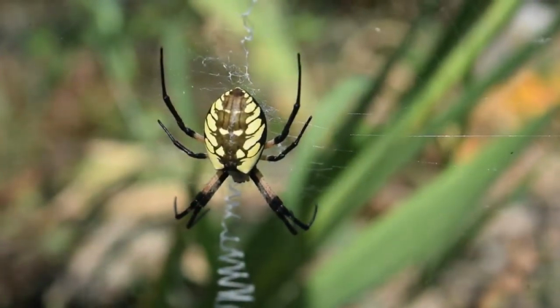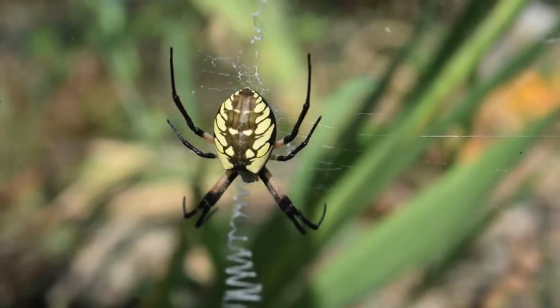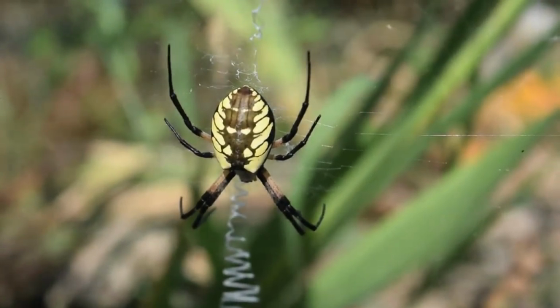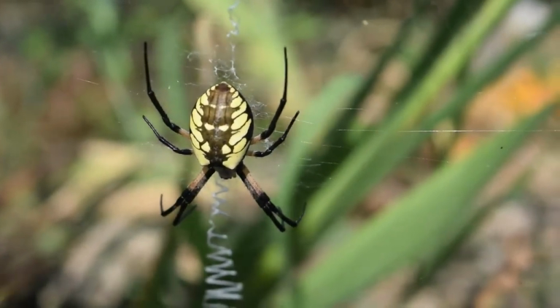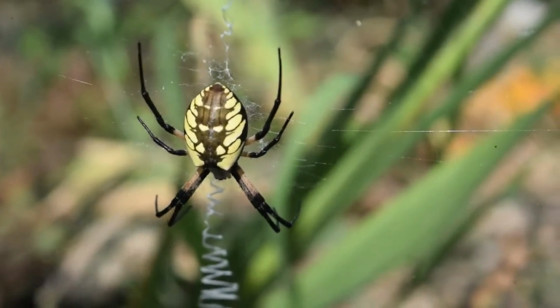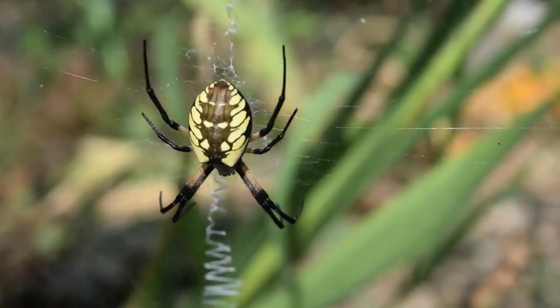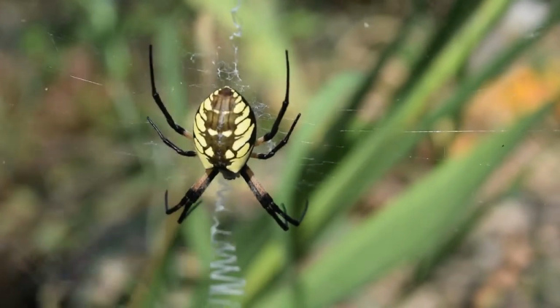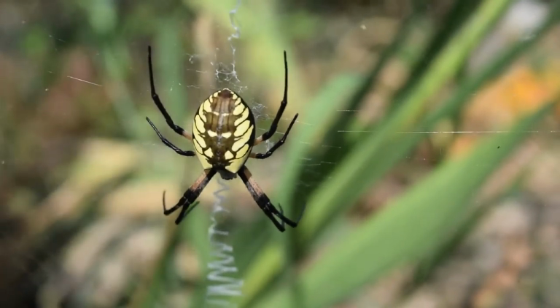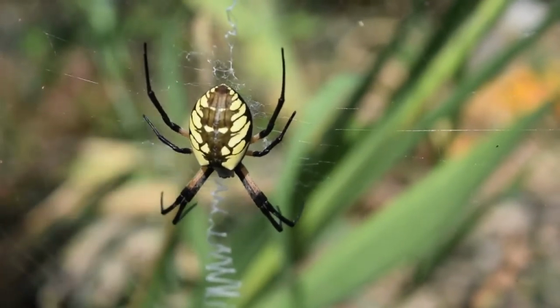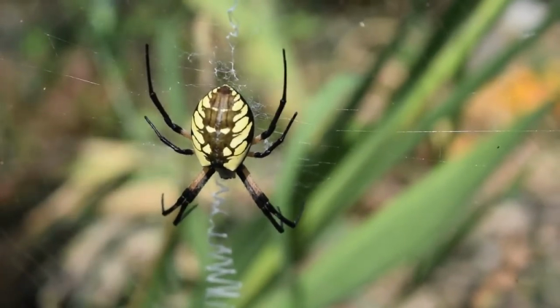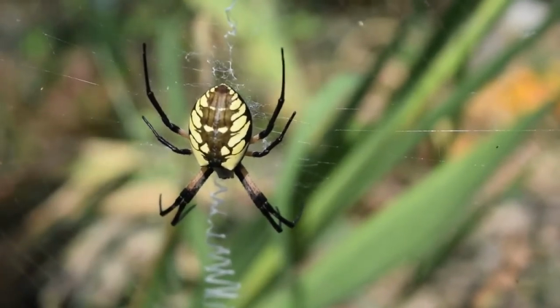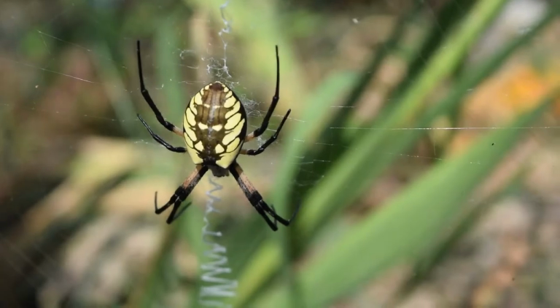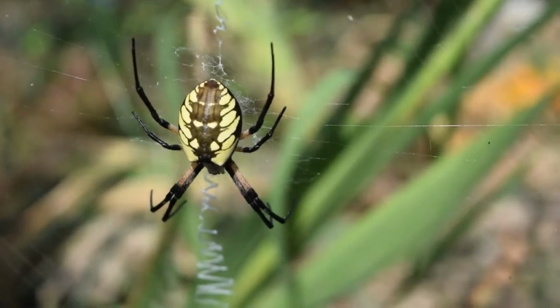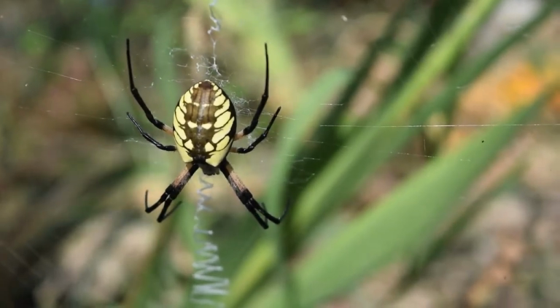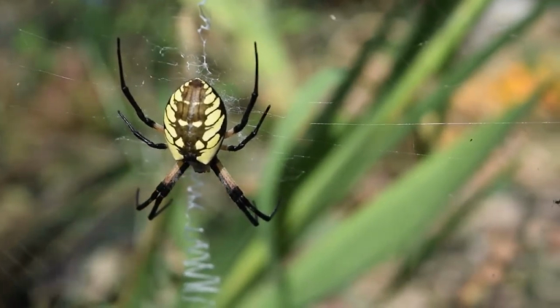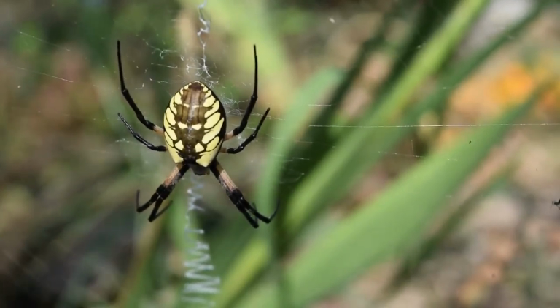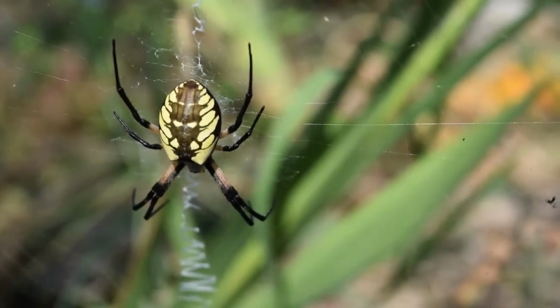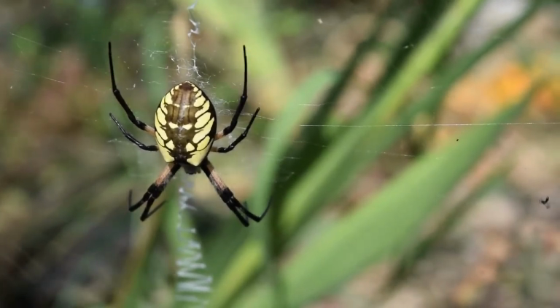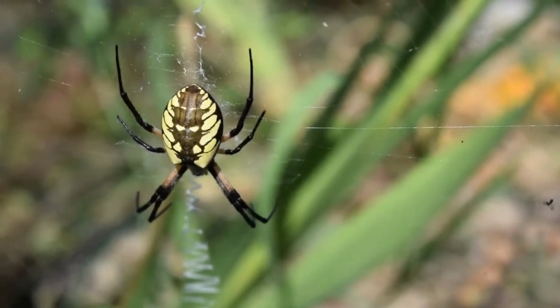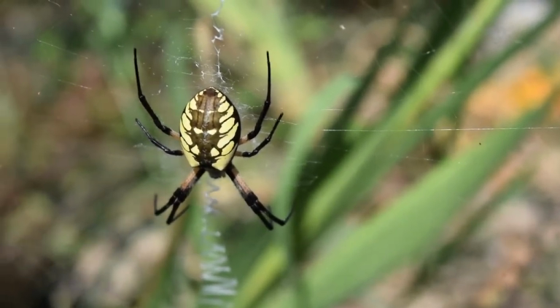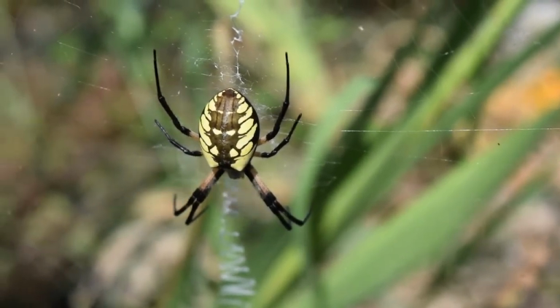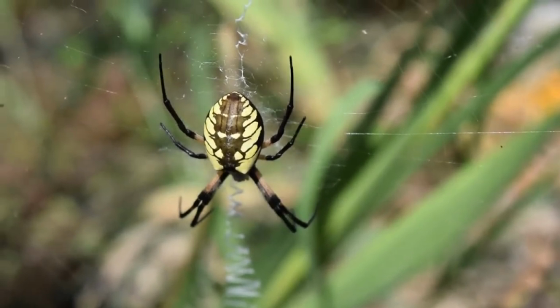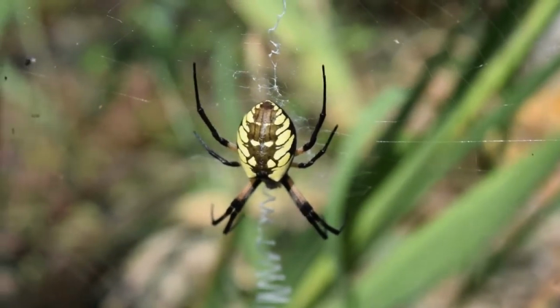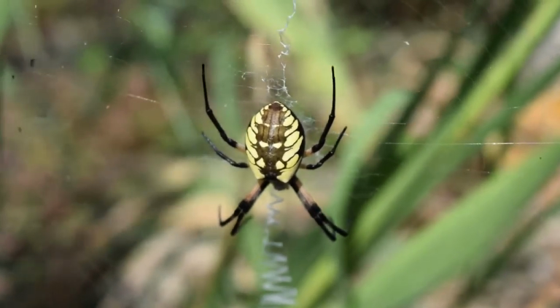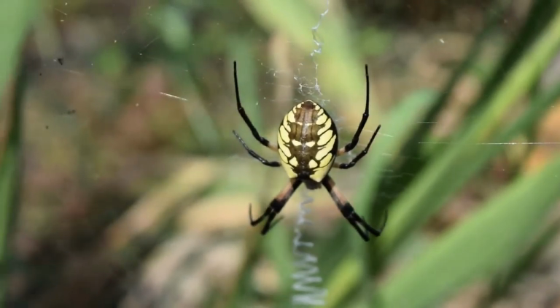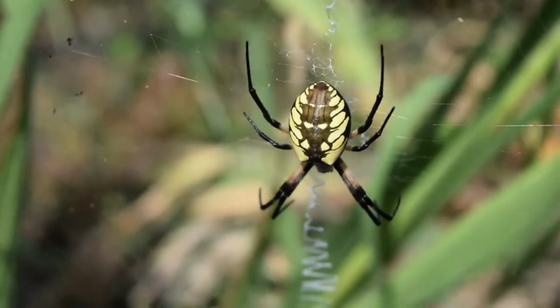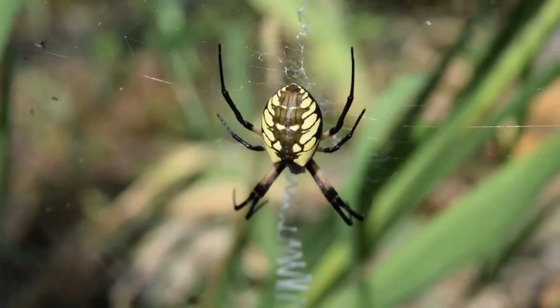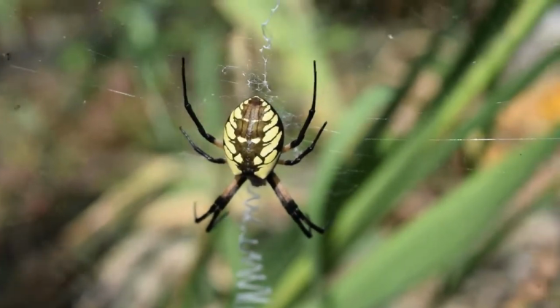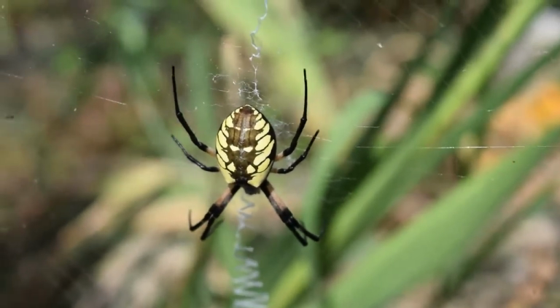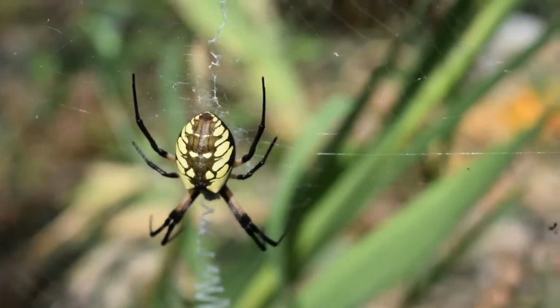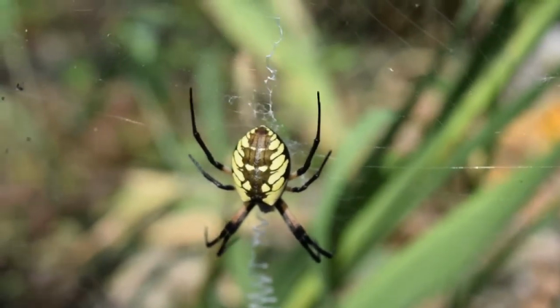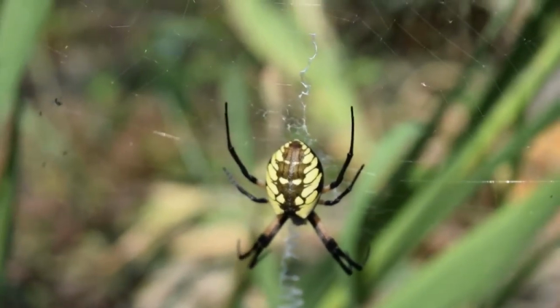What if you put it right in her face, will she grab it? No, she might get scared. She'll run? Yeah, a little bit.